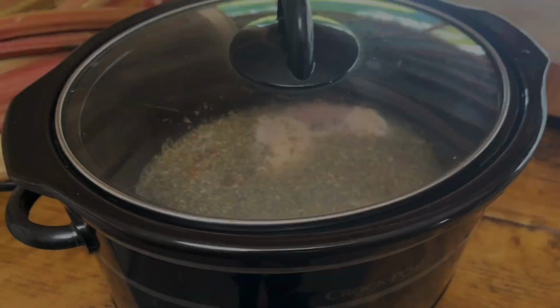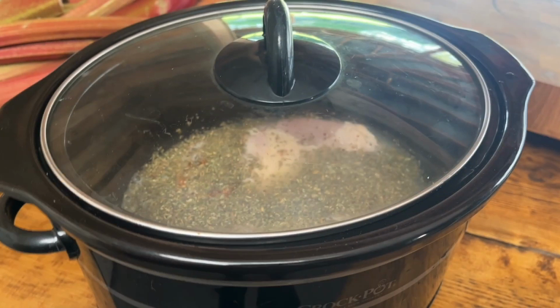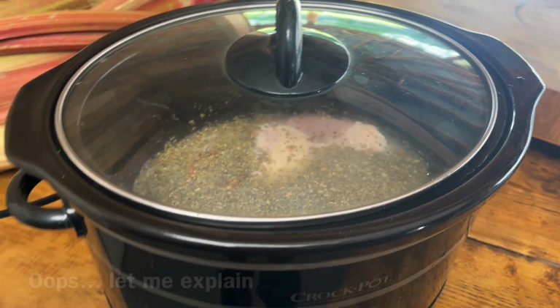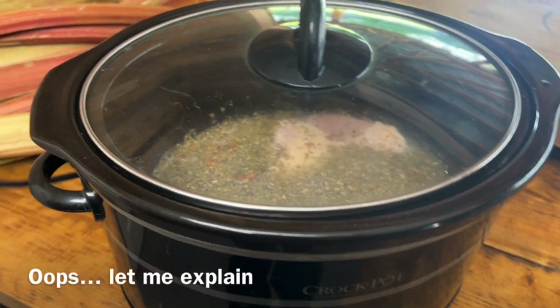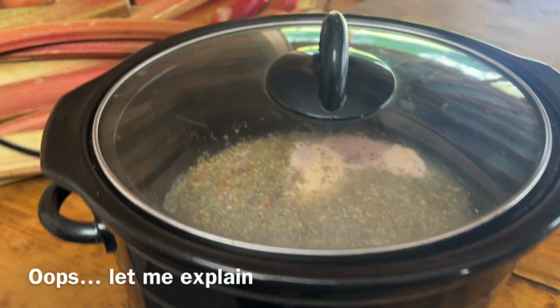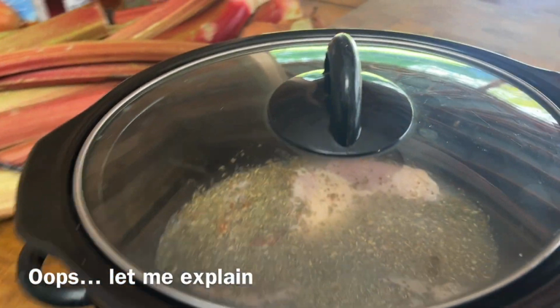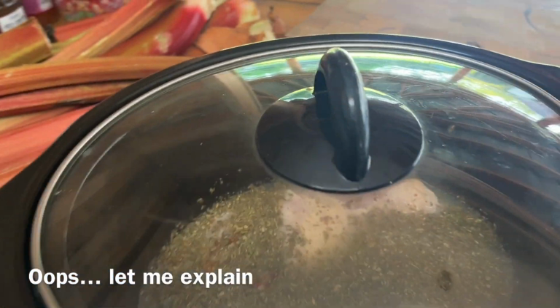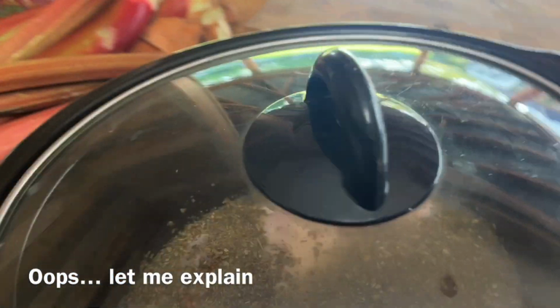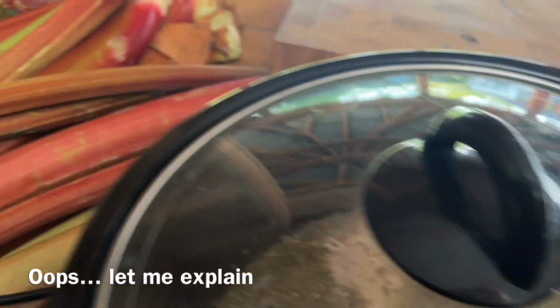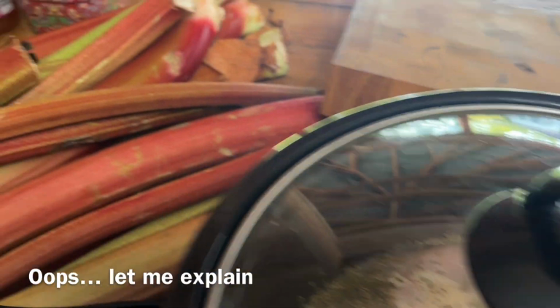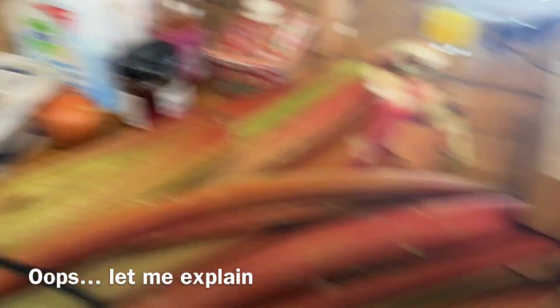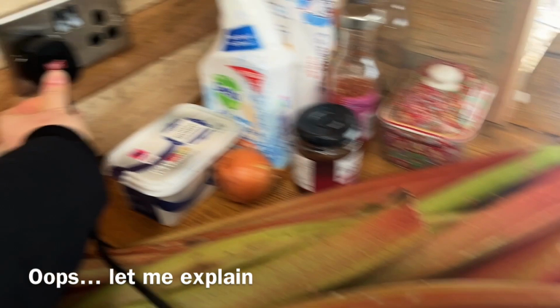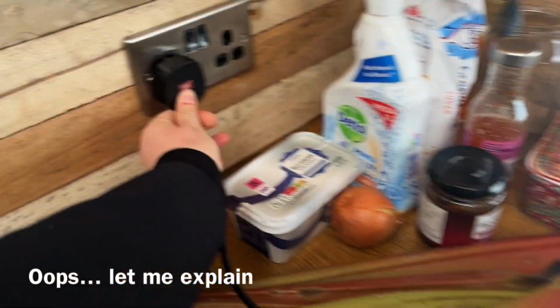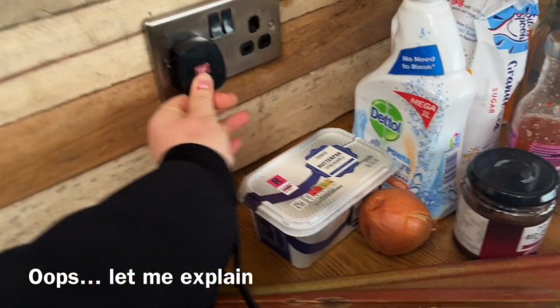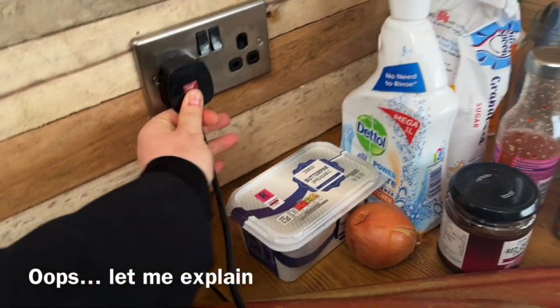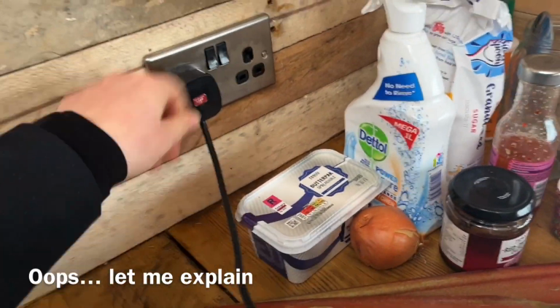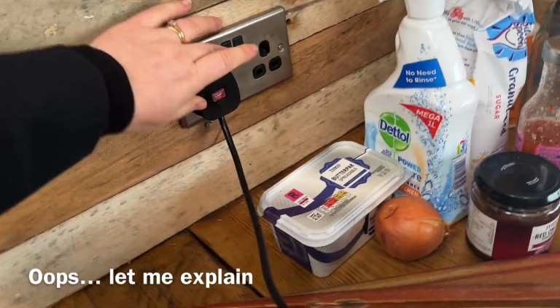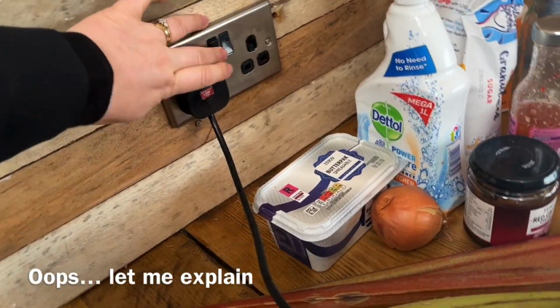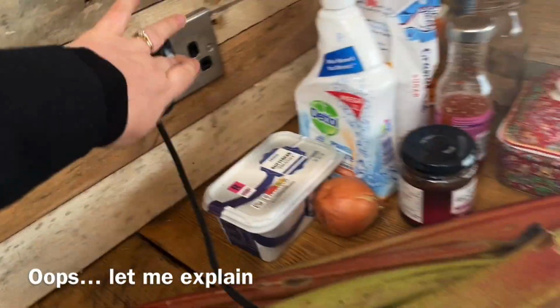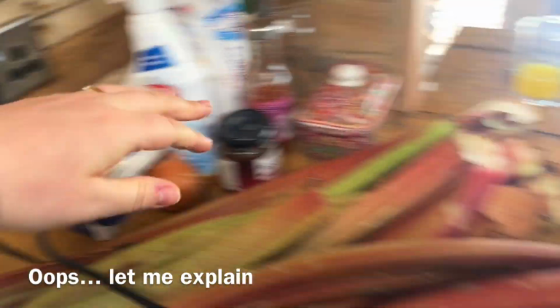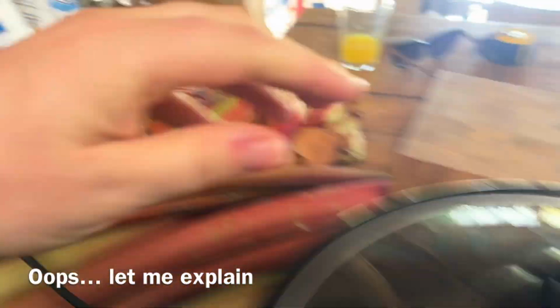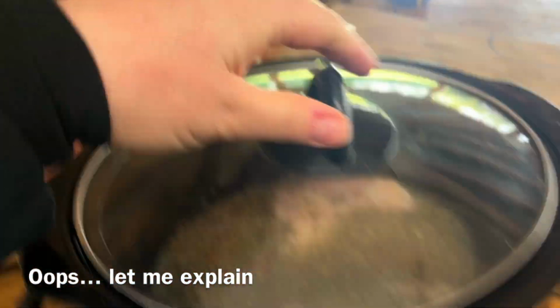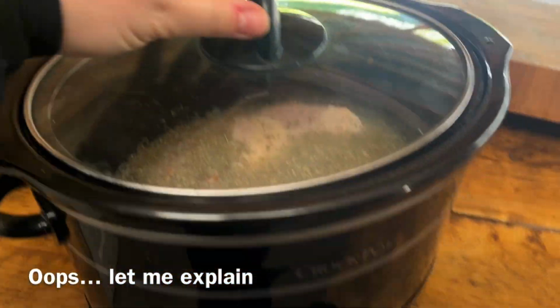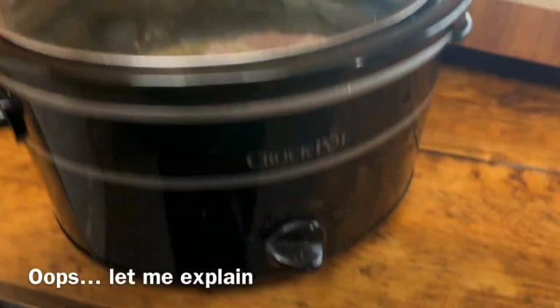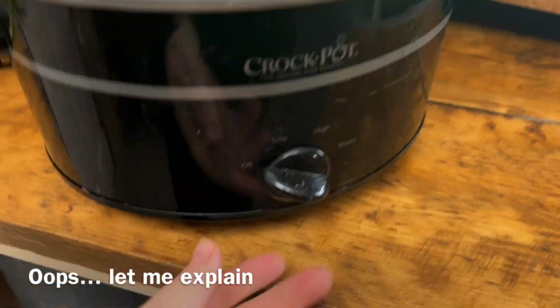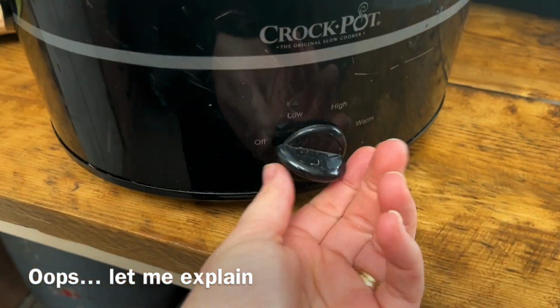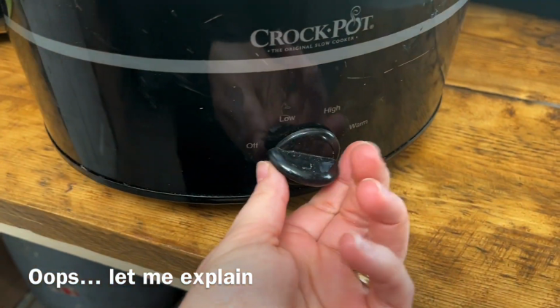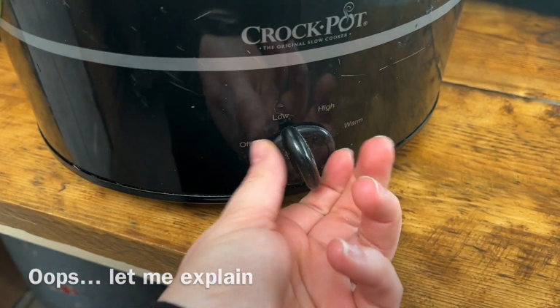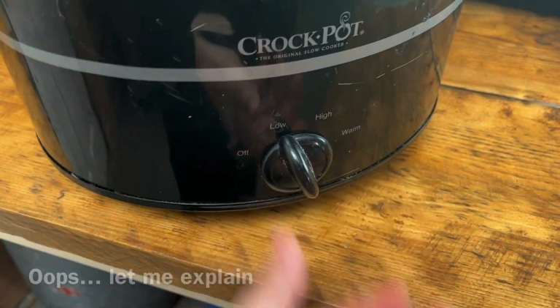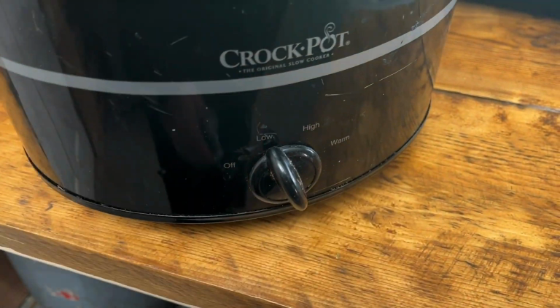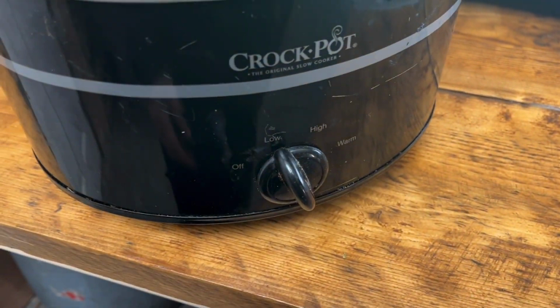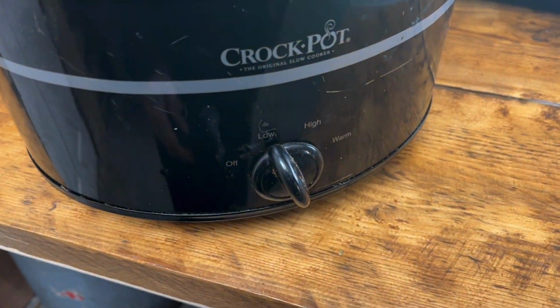So that's all the ingredients in. I'm just going to switch this on and then leave that on low all day.